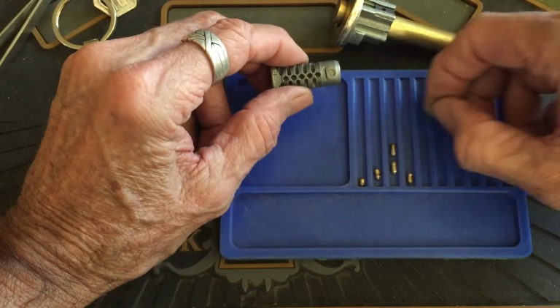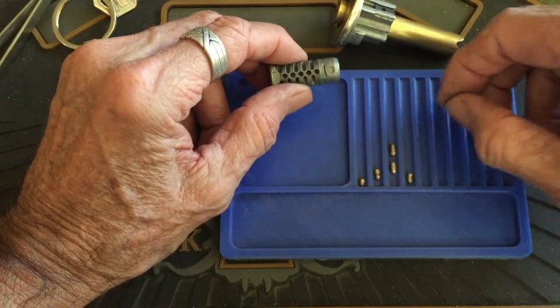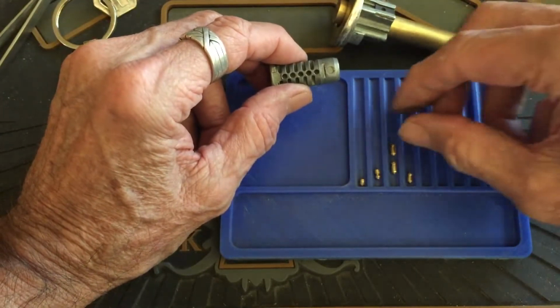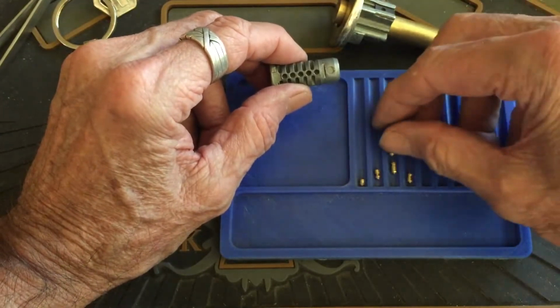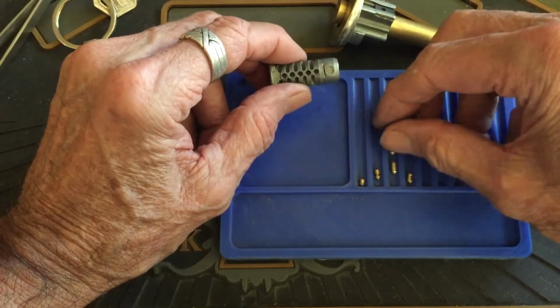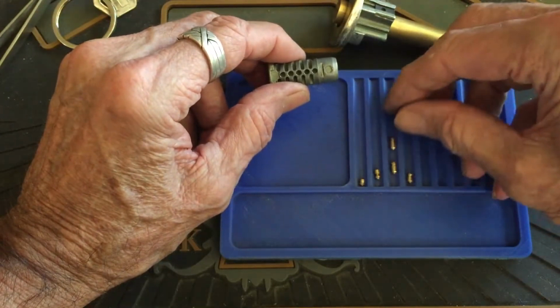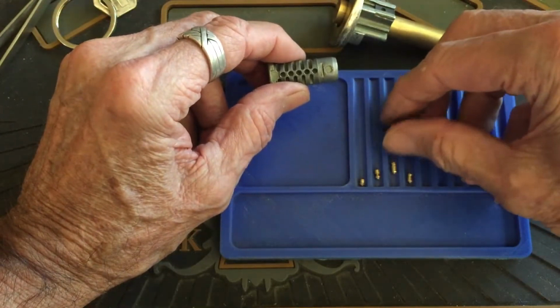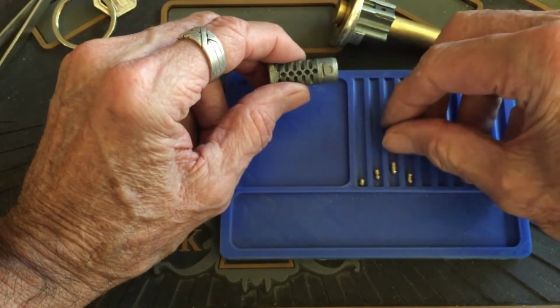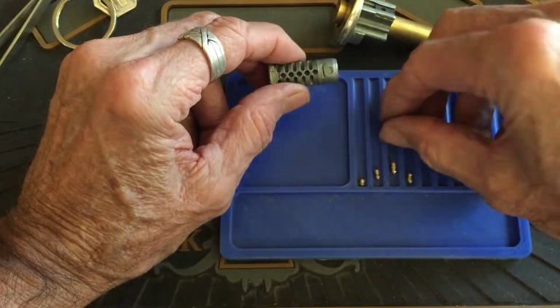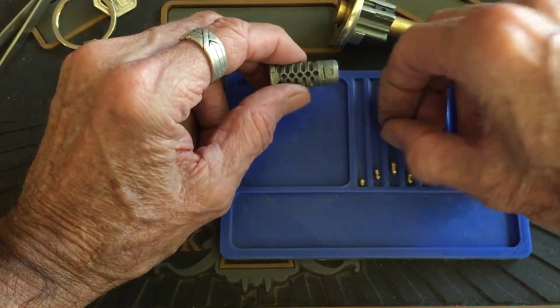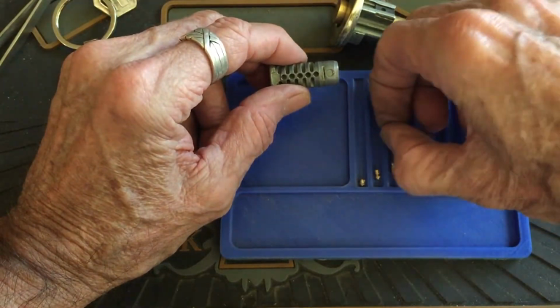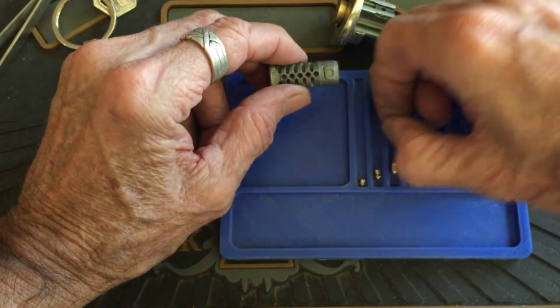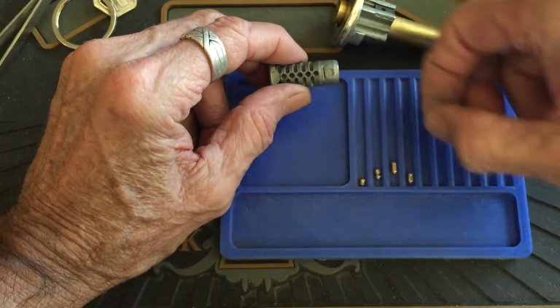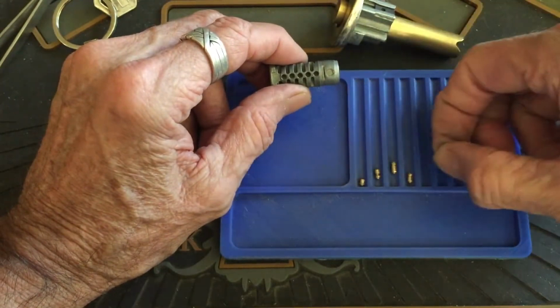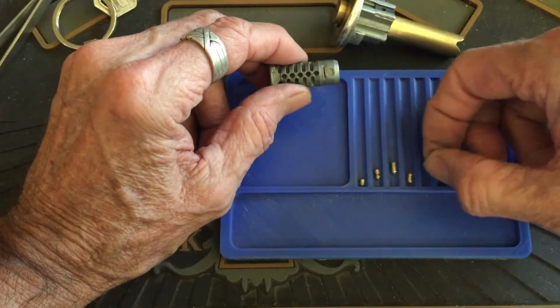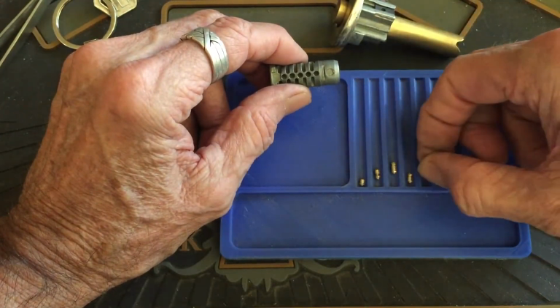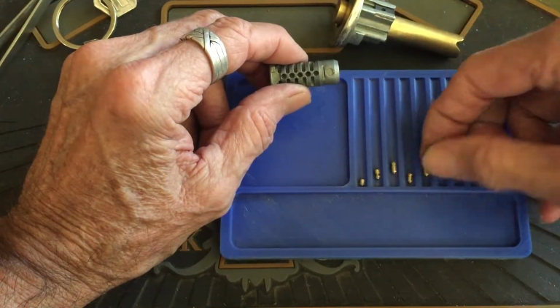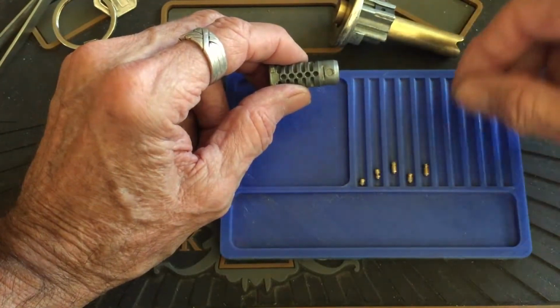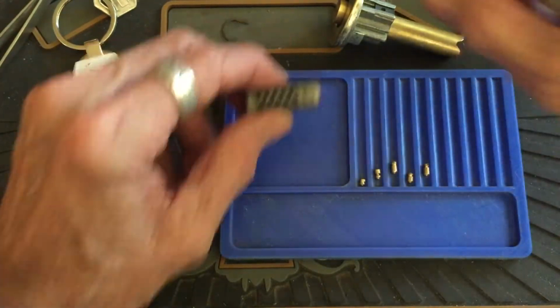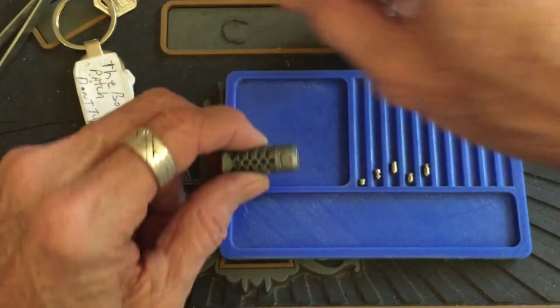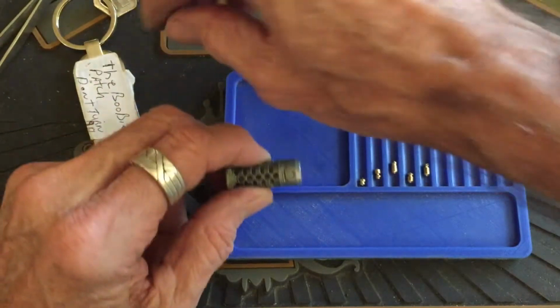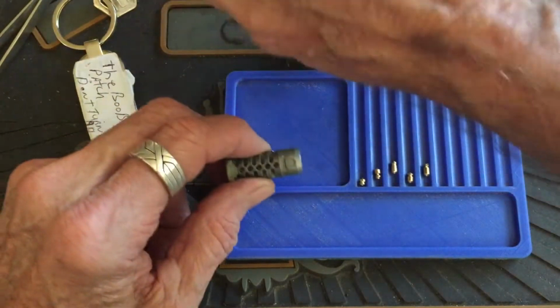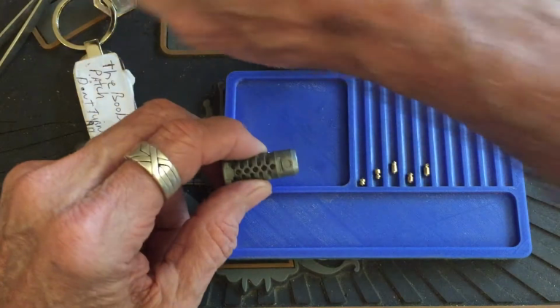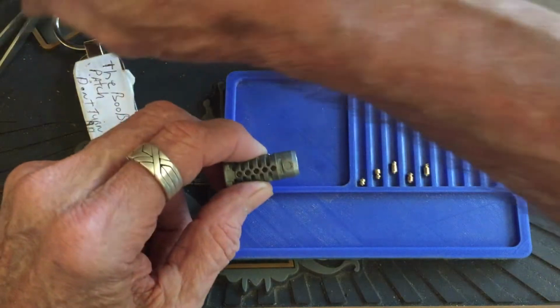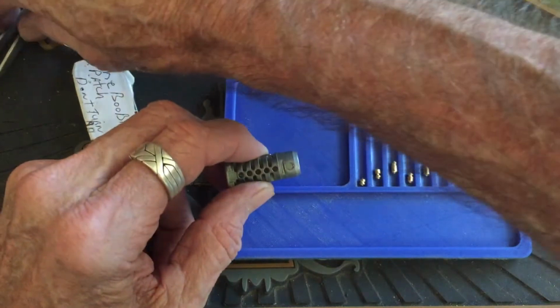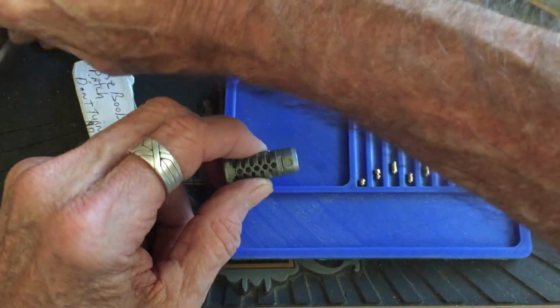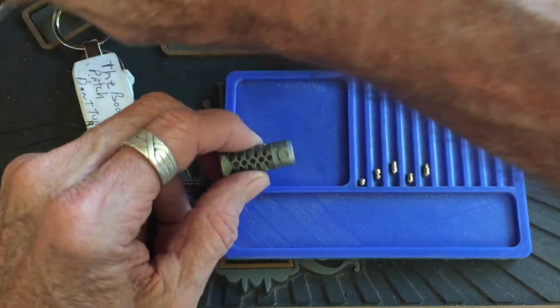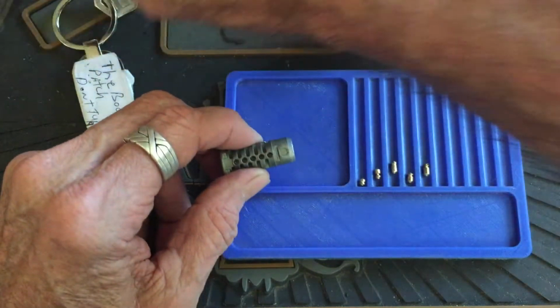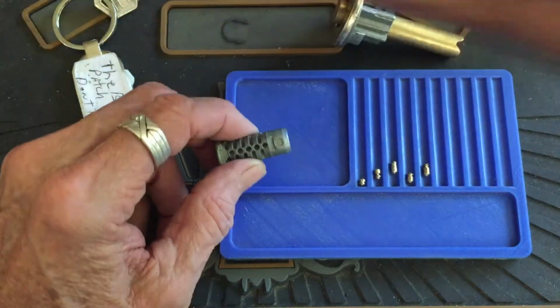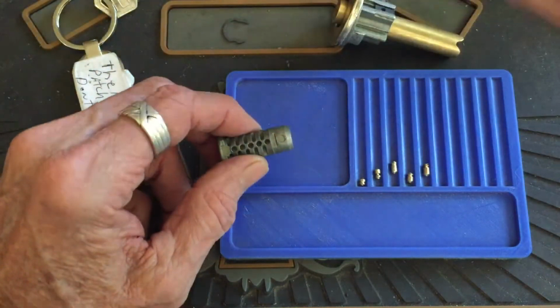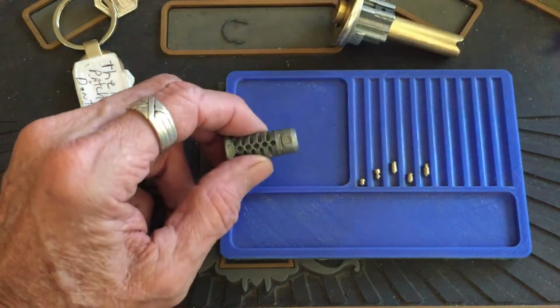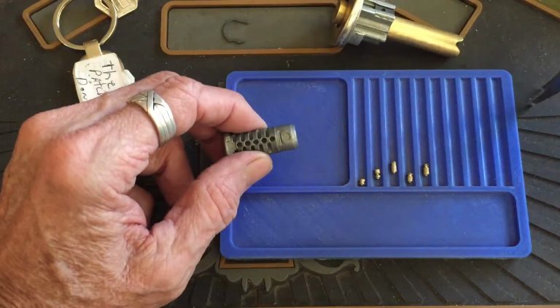Sort of. I could hold these pins — use my tweezers.